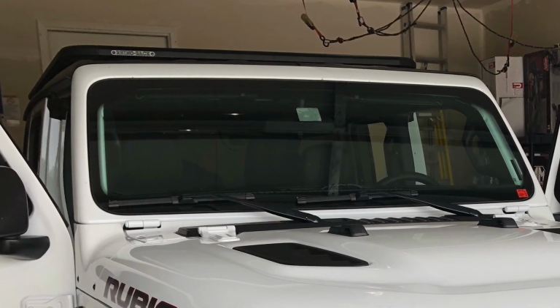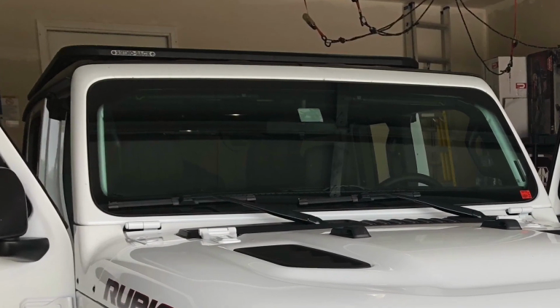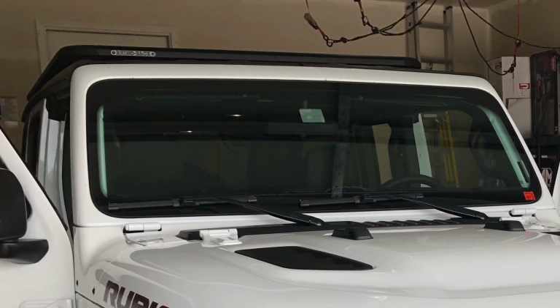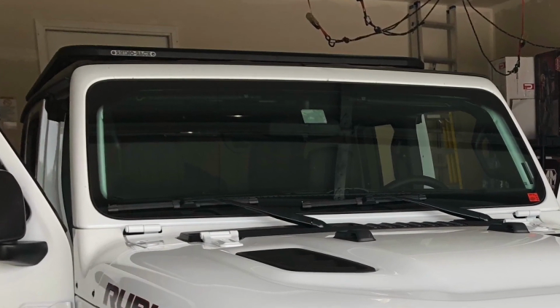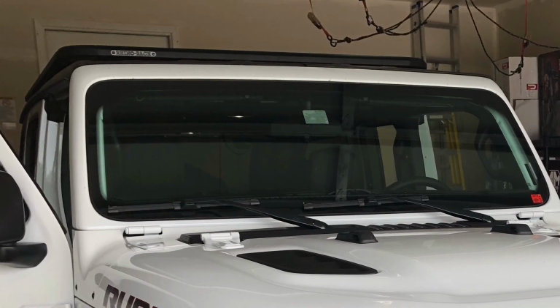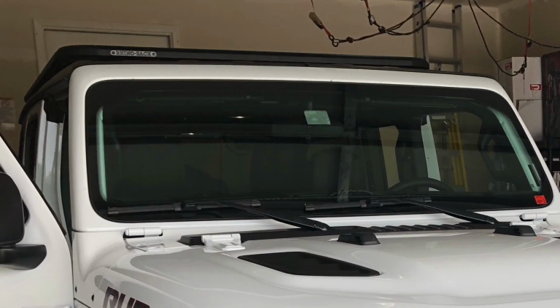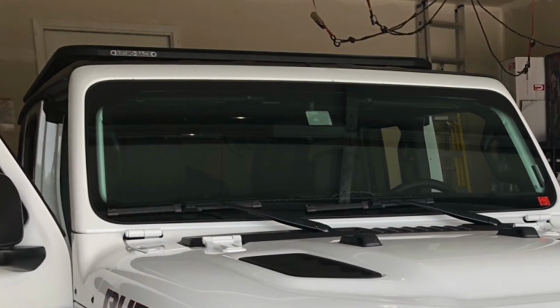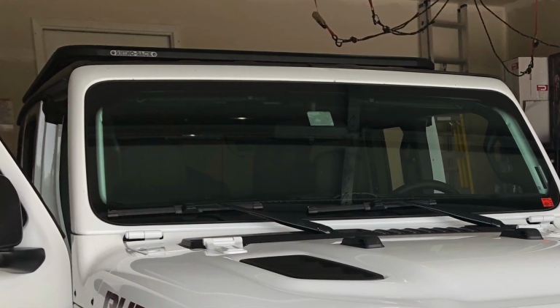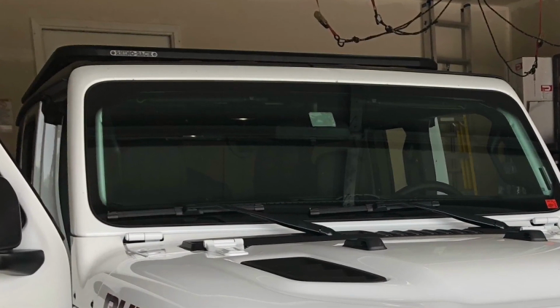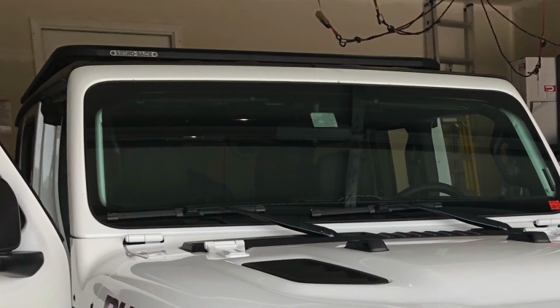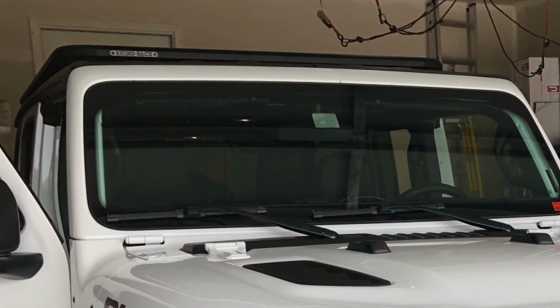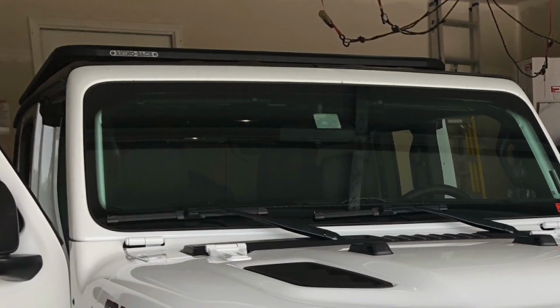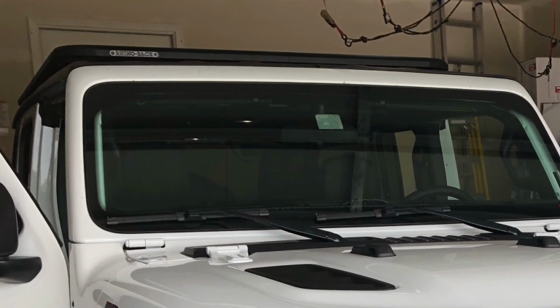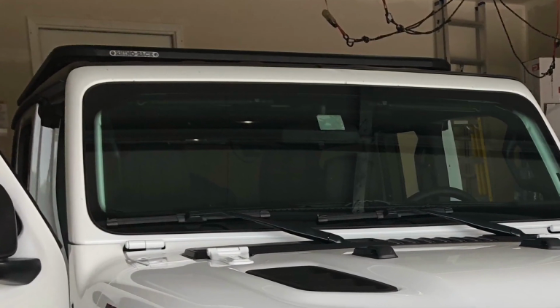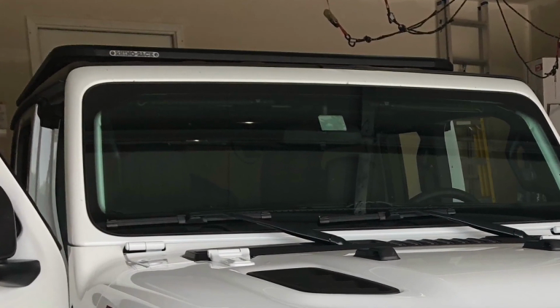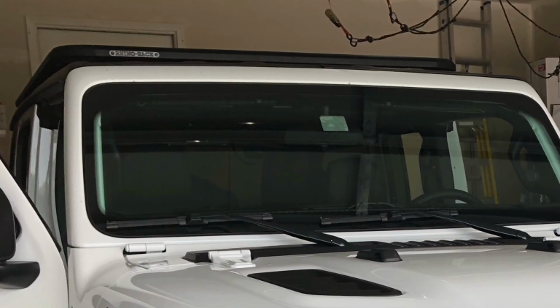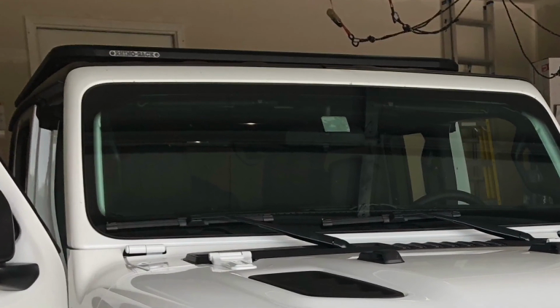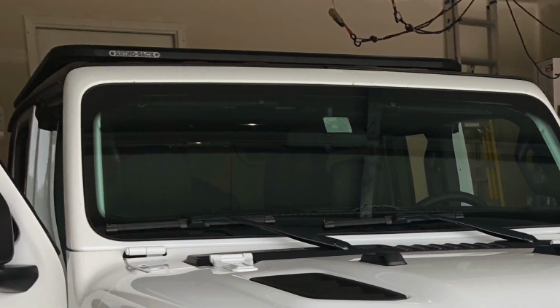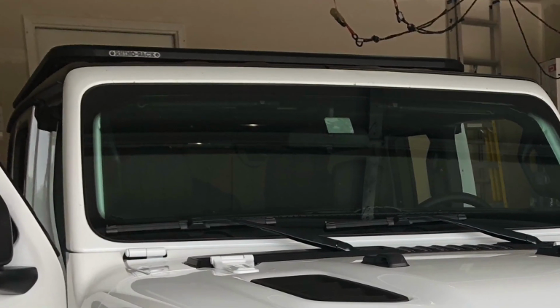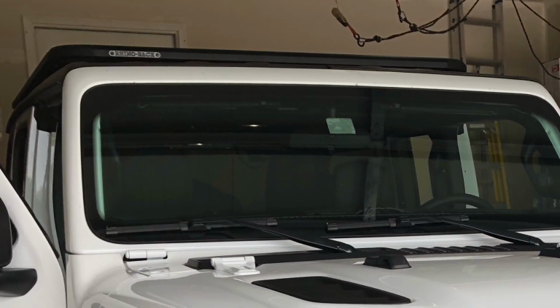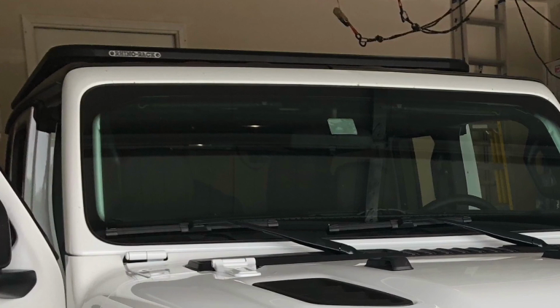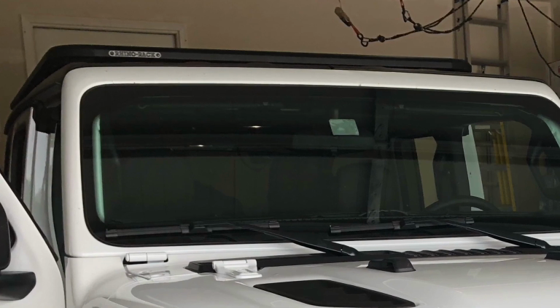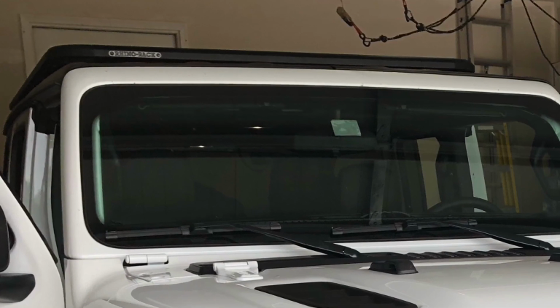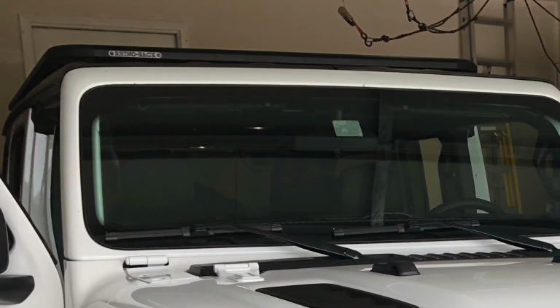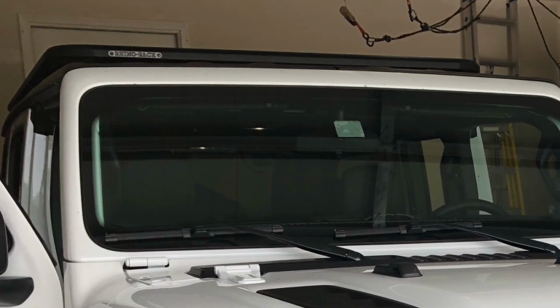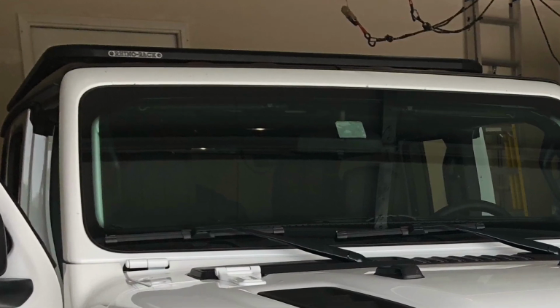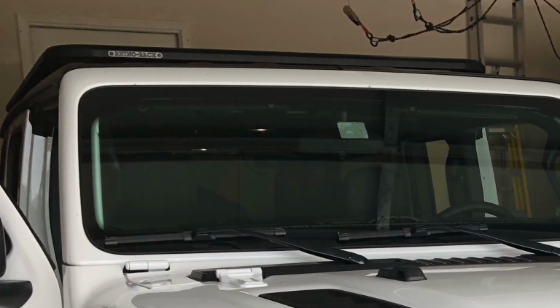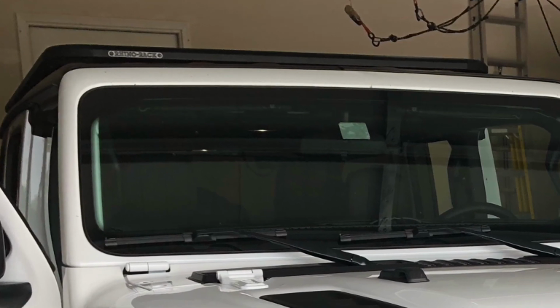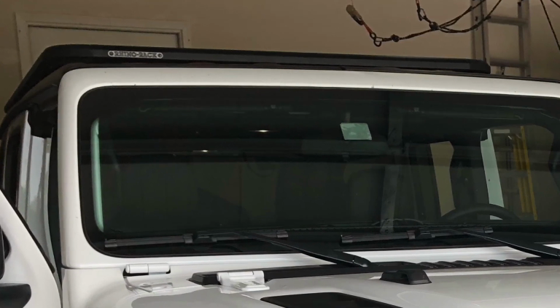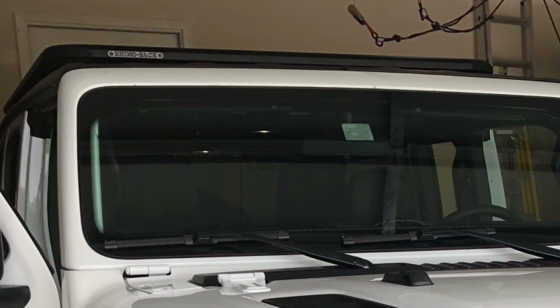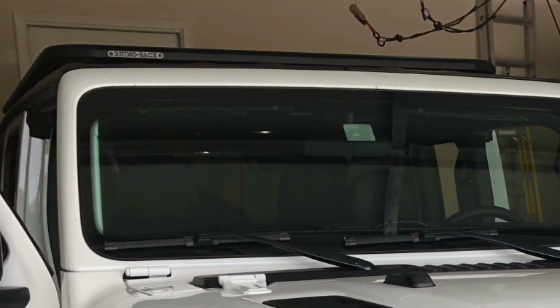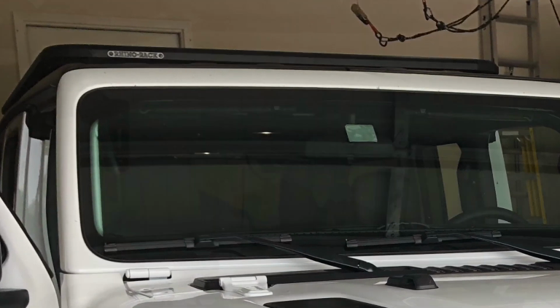I will show you one idea on how to mount lights to a roof rack and you'll even see how I drill into the hardtop.